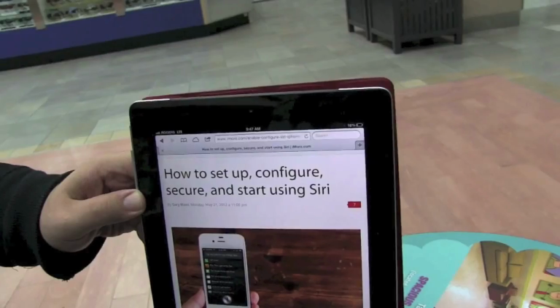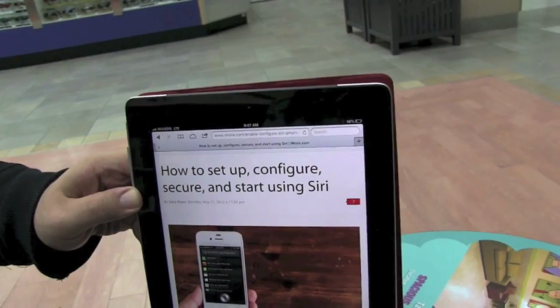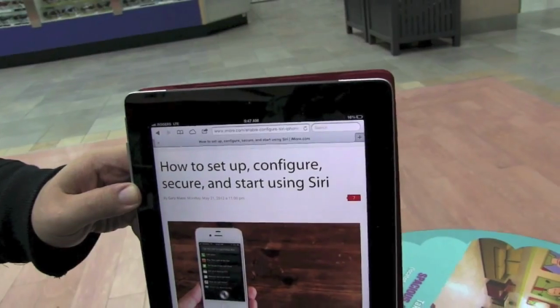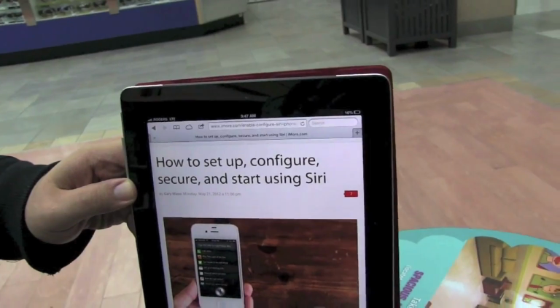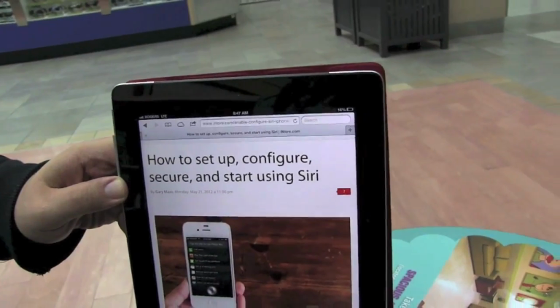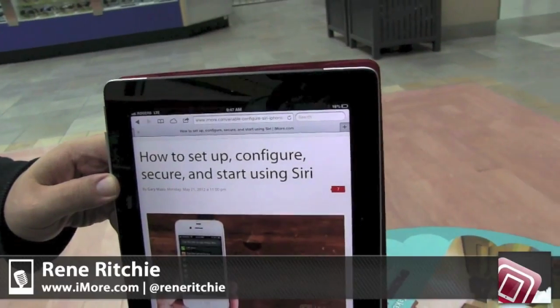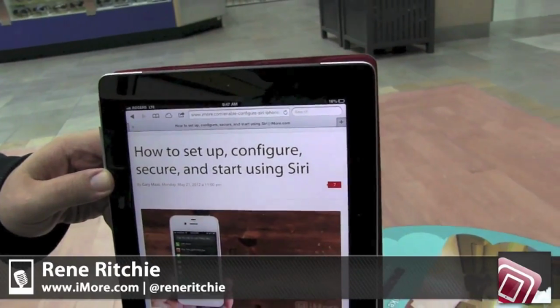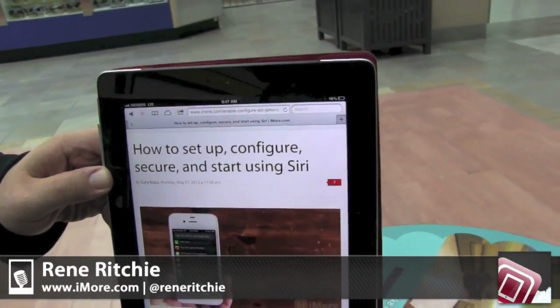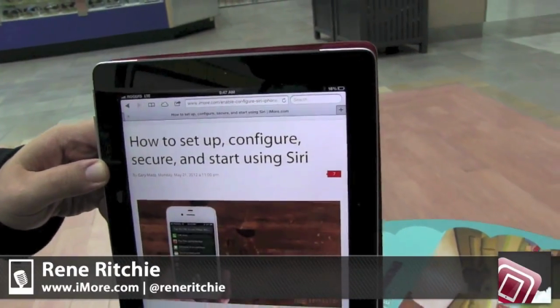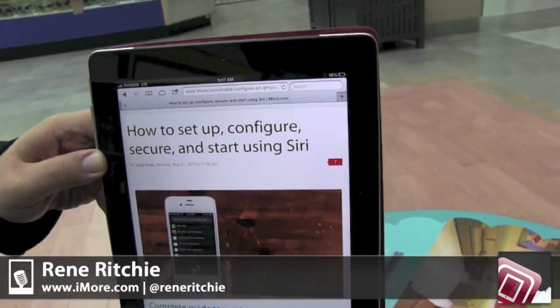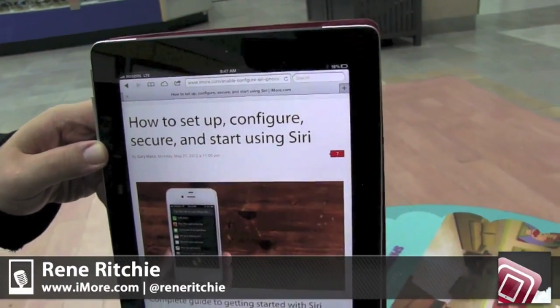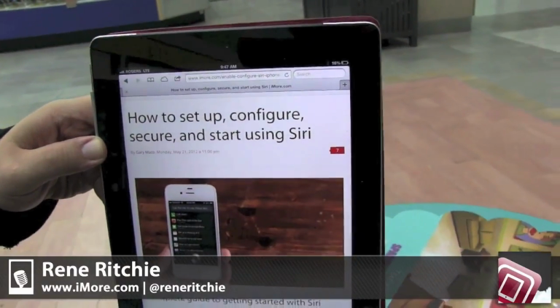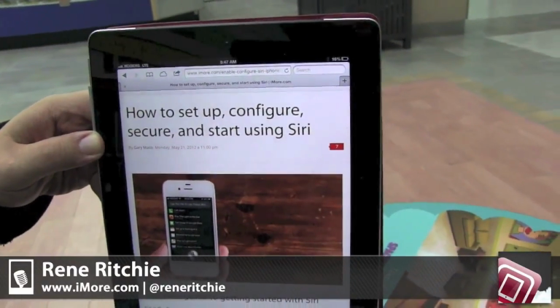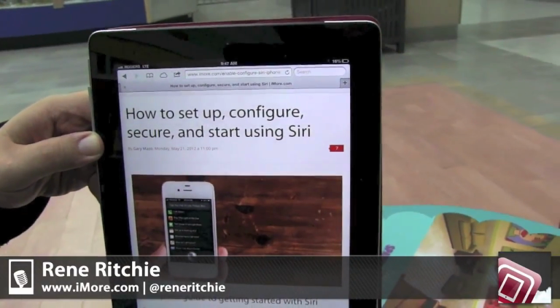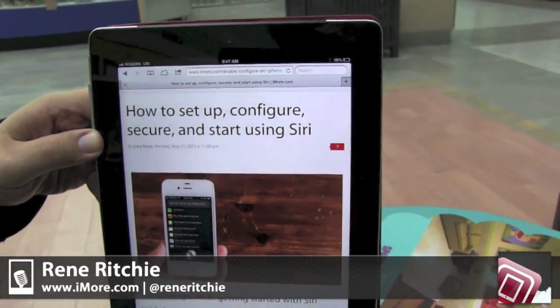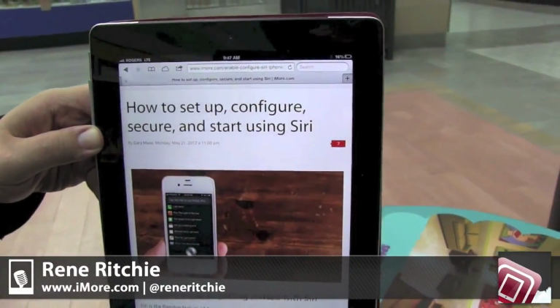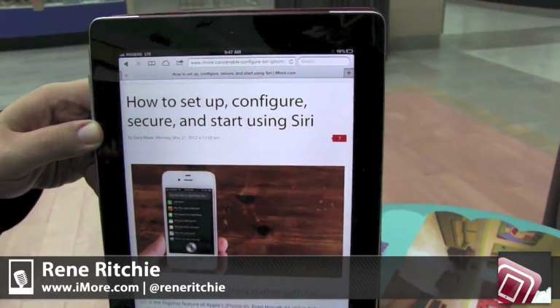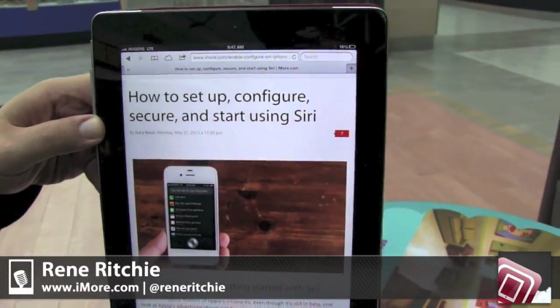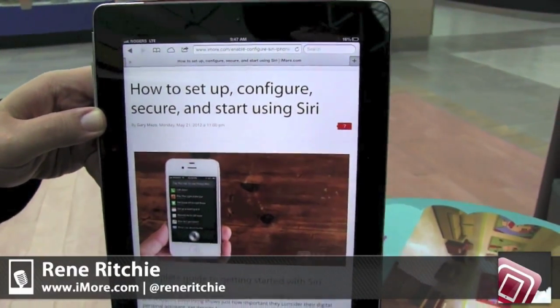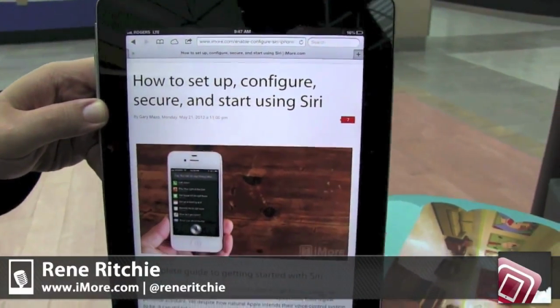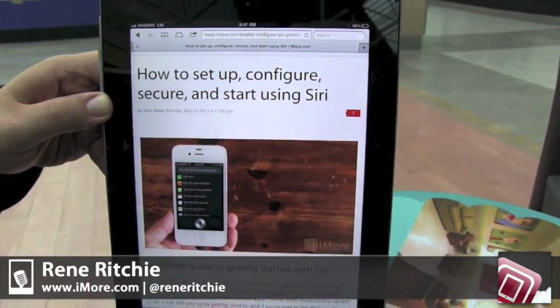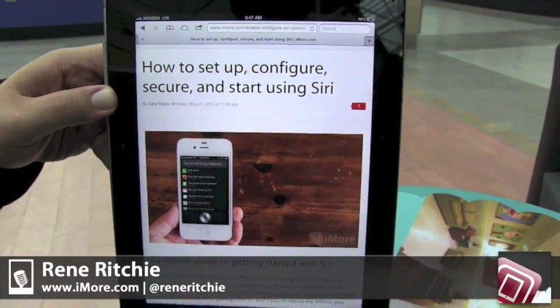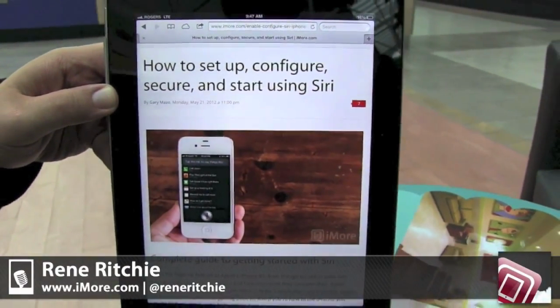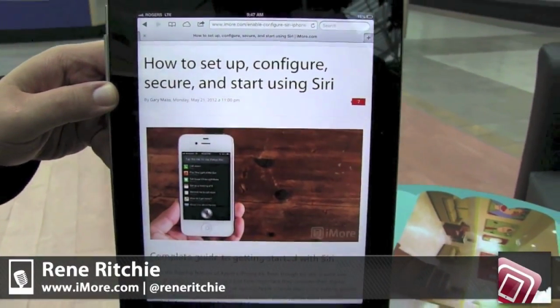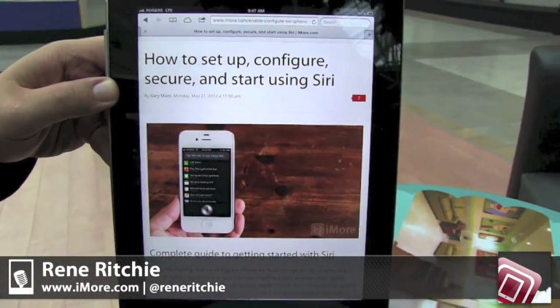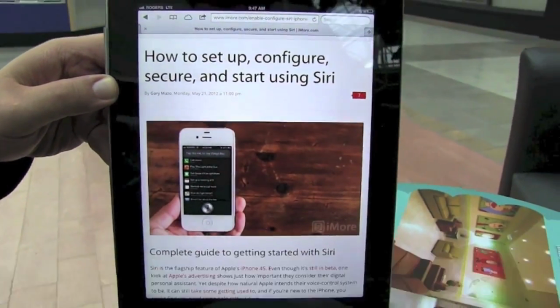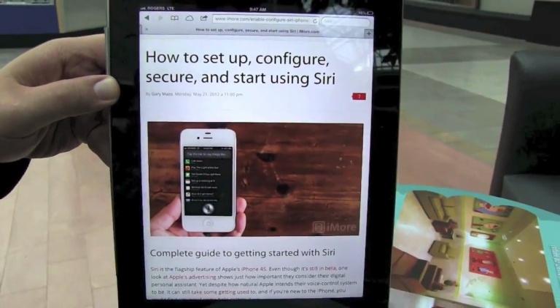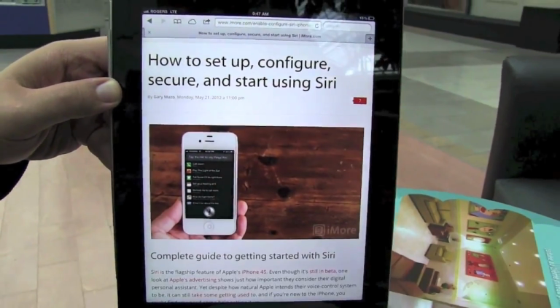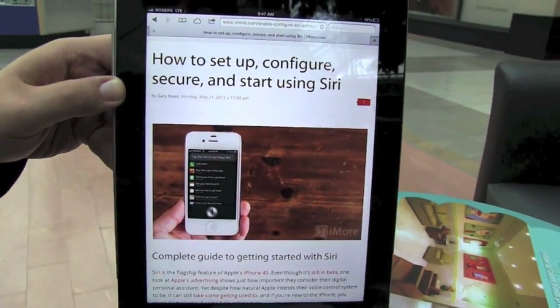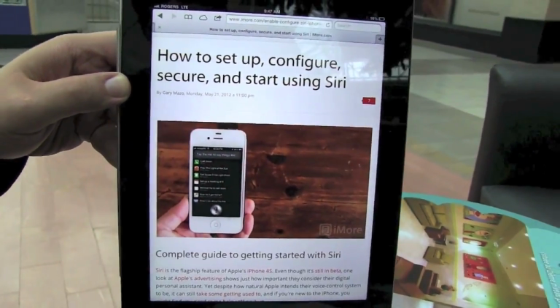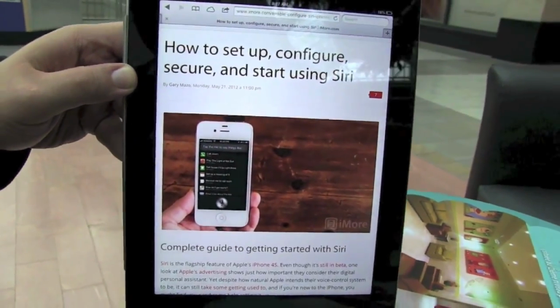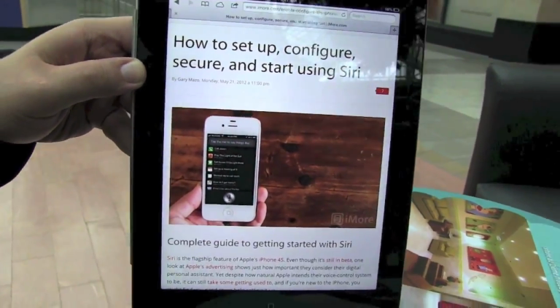Hey everyone, this is Rene from iMore.com and I'm going to show you how to set up, configure, secure and start using Siri.